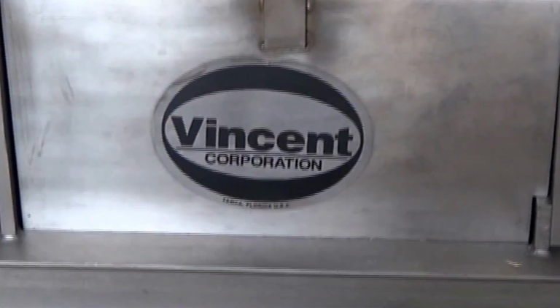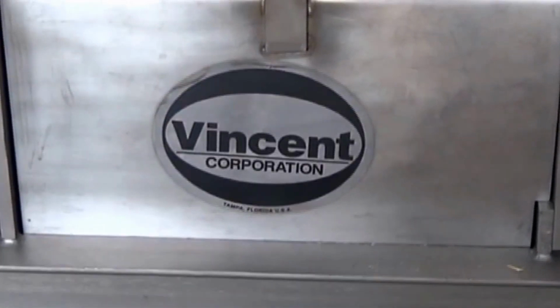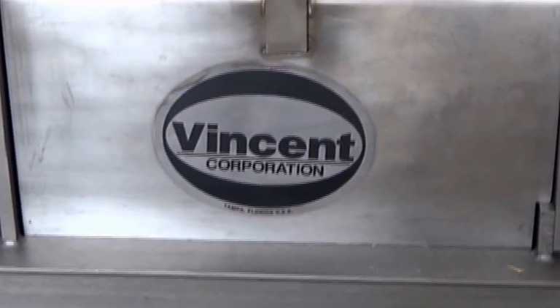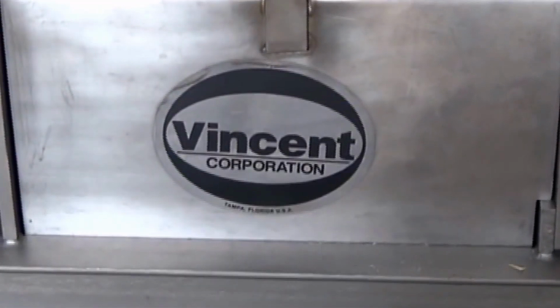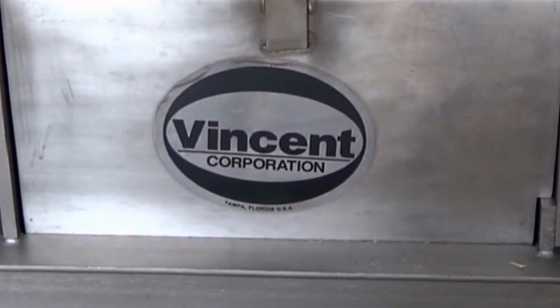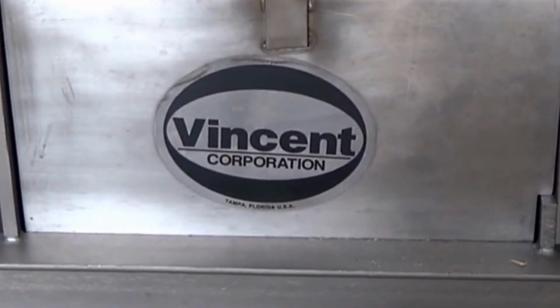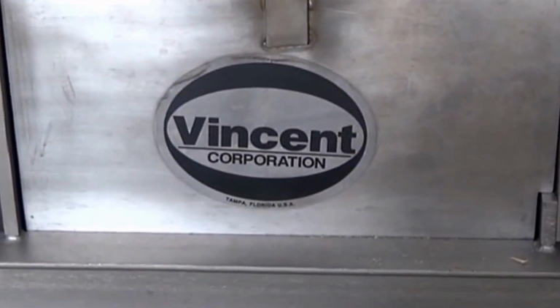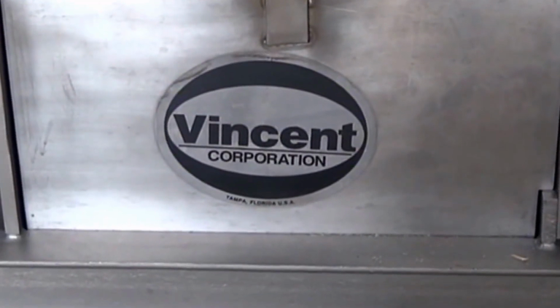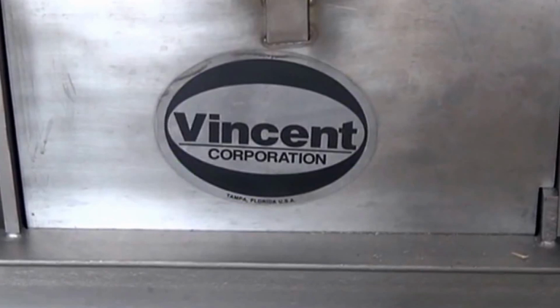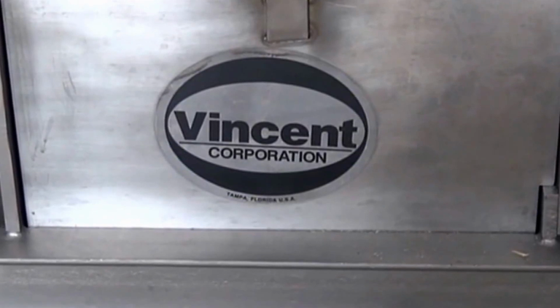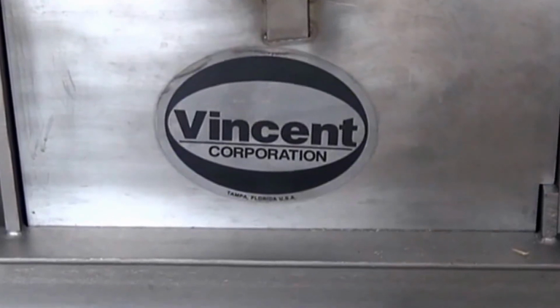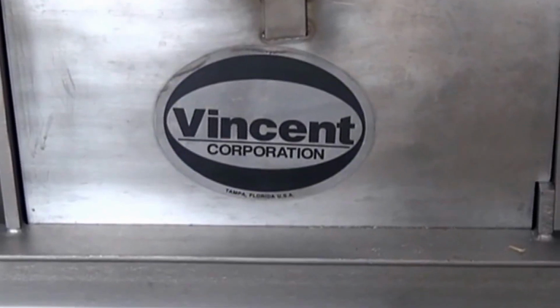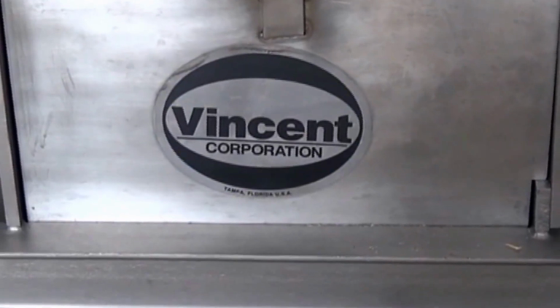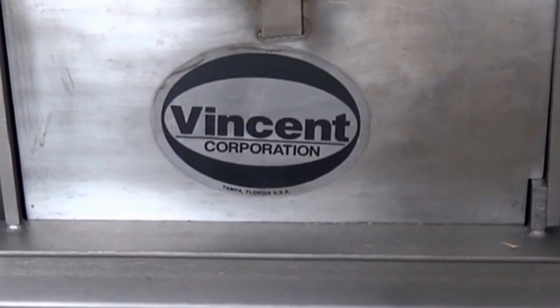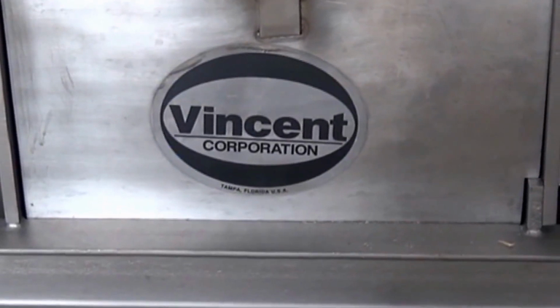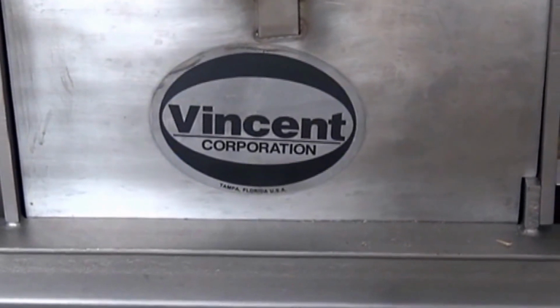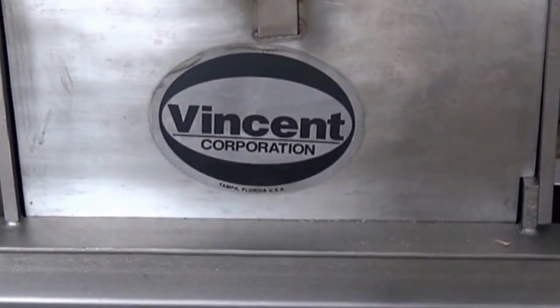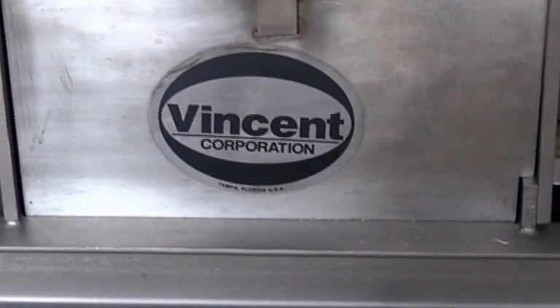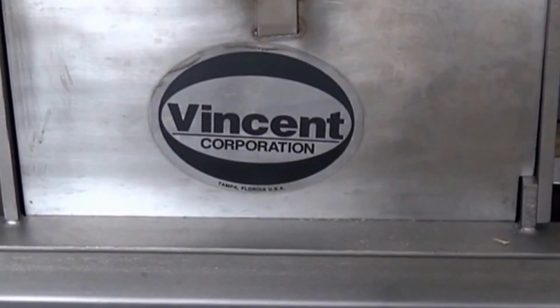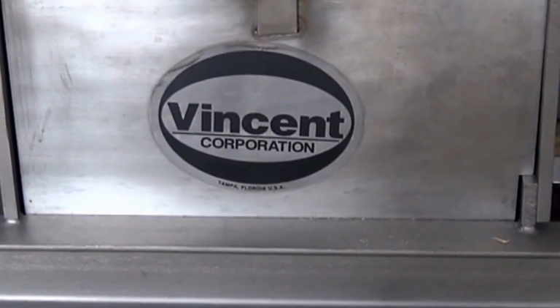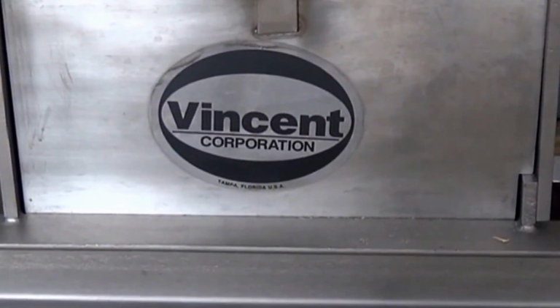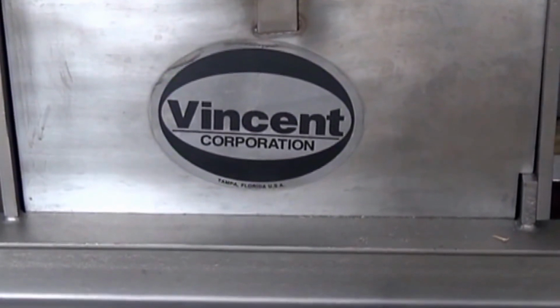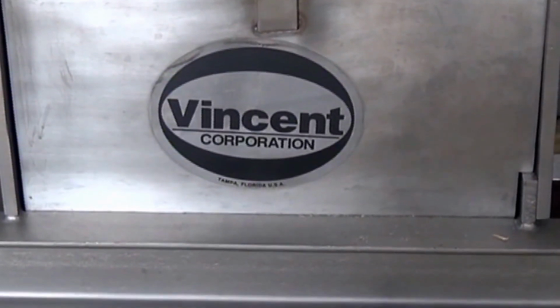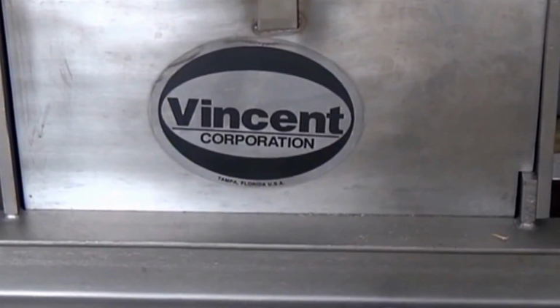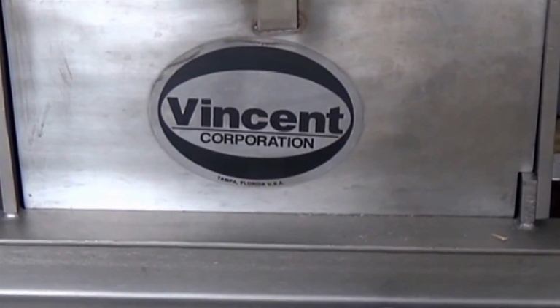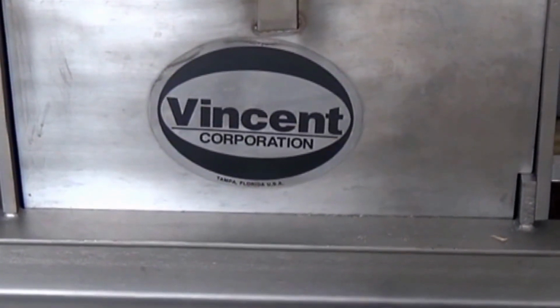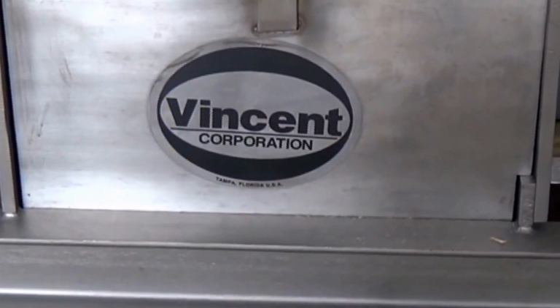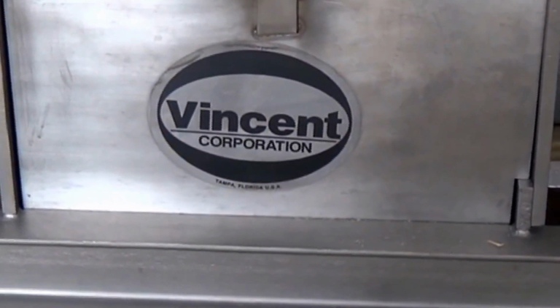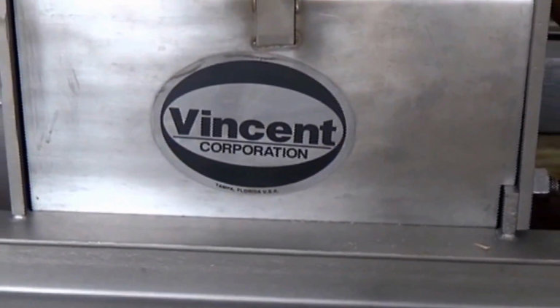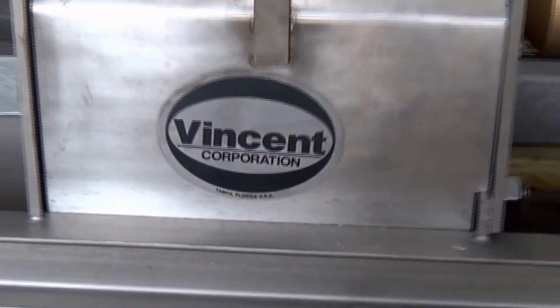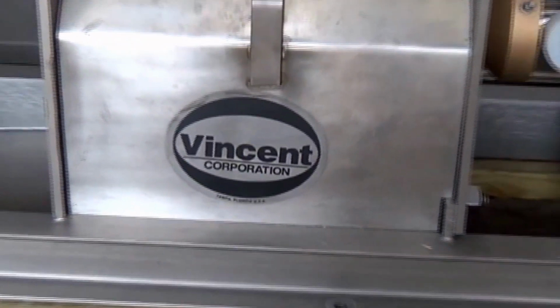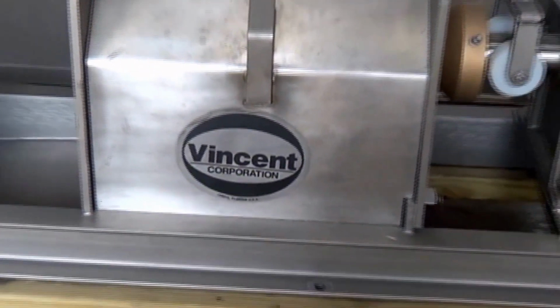We're at Vincent Corporation in Tampa, Florida. It is the 18th of January, 2017.